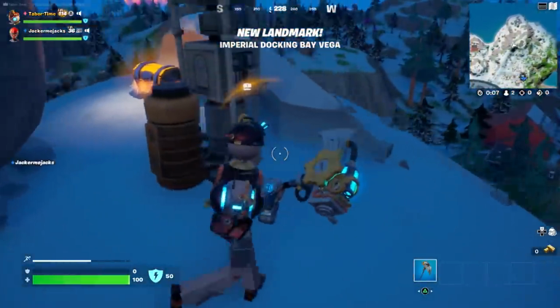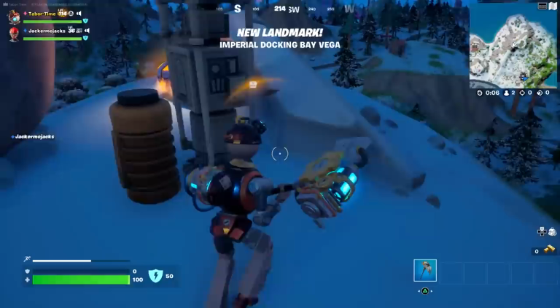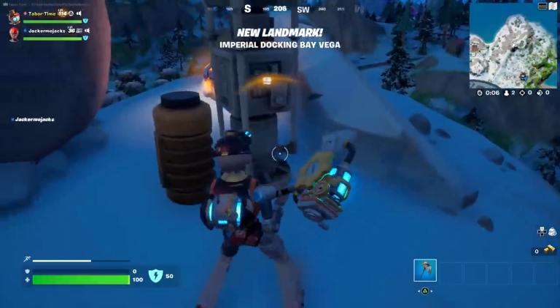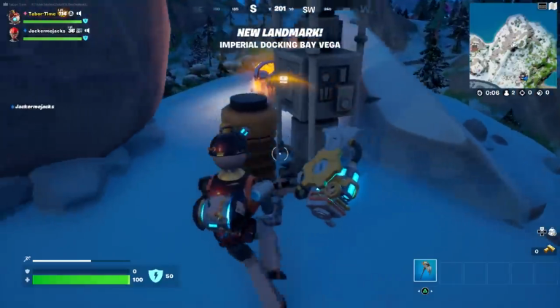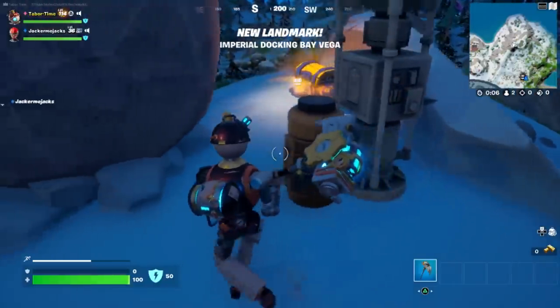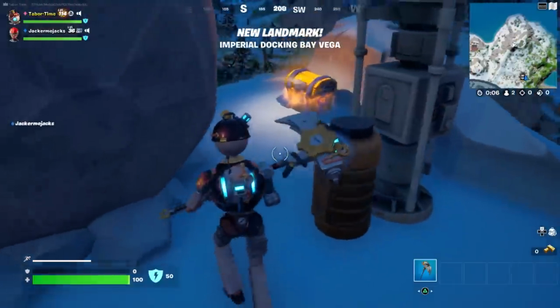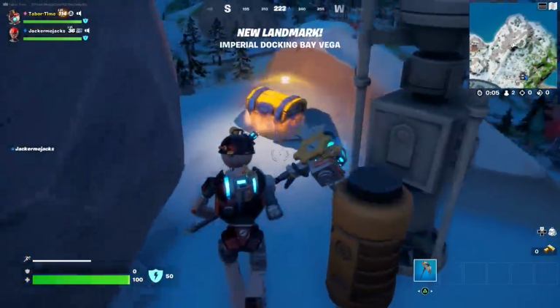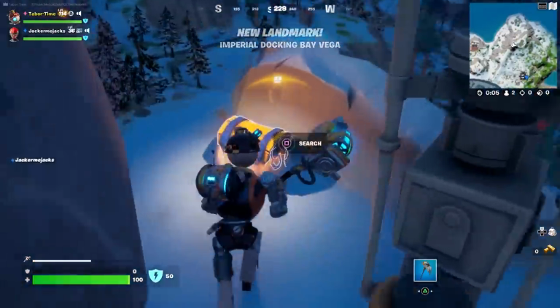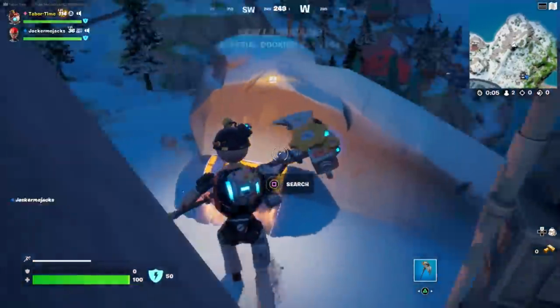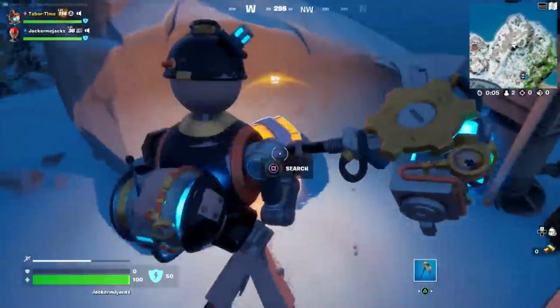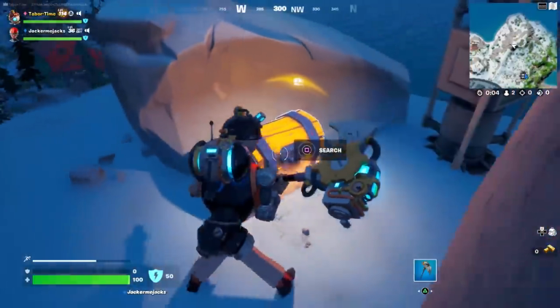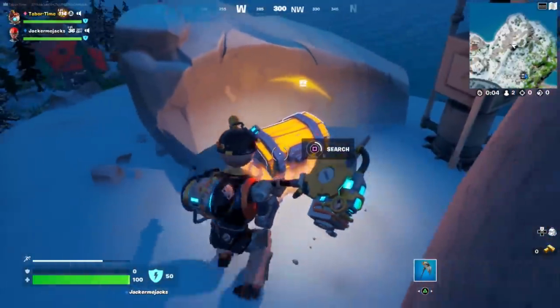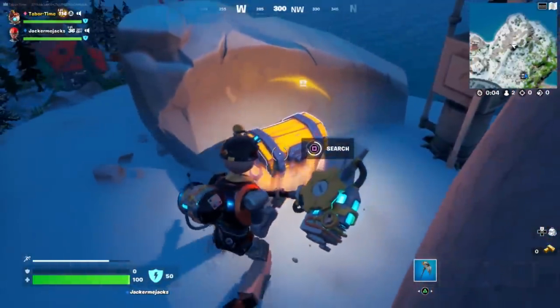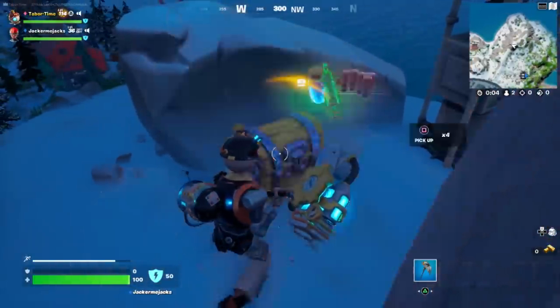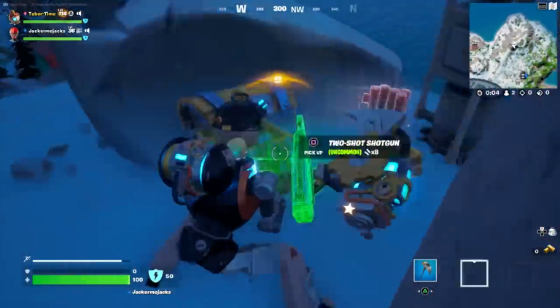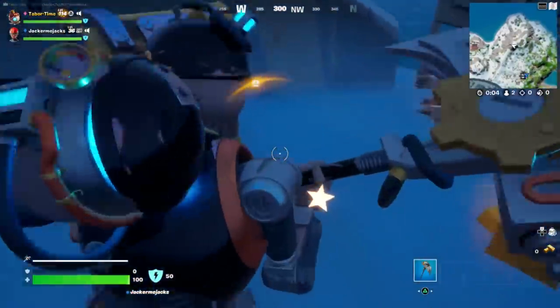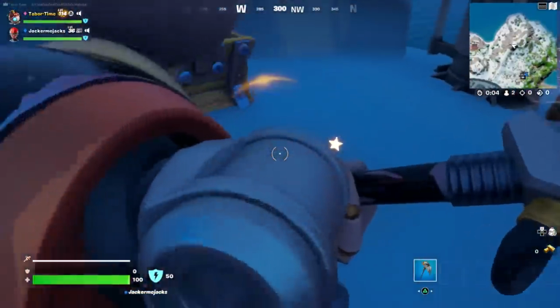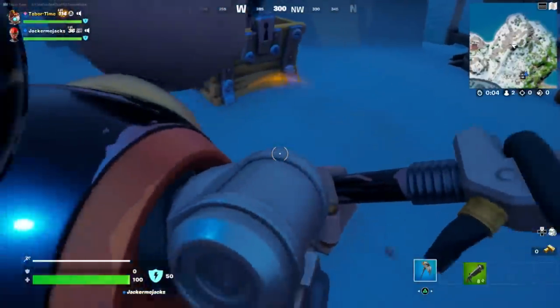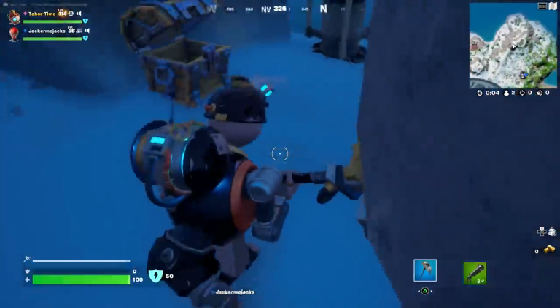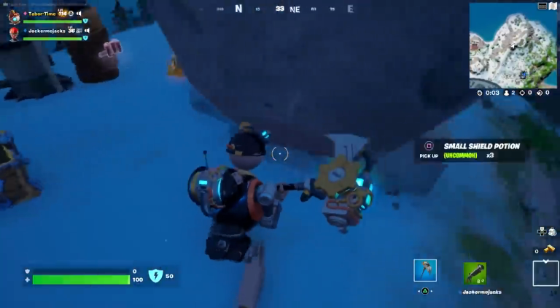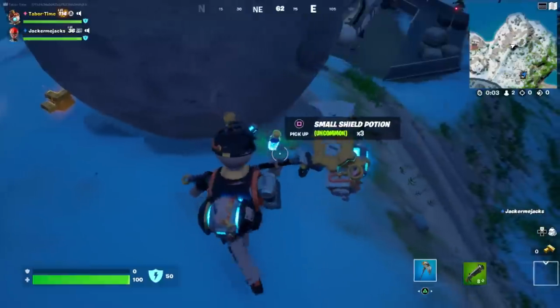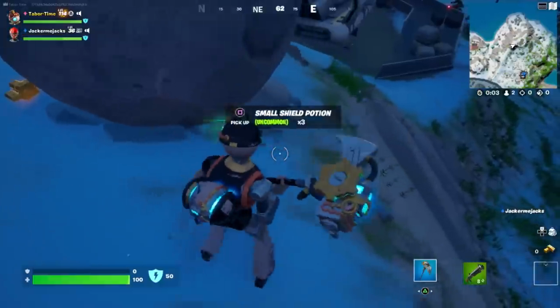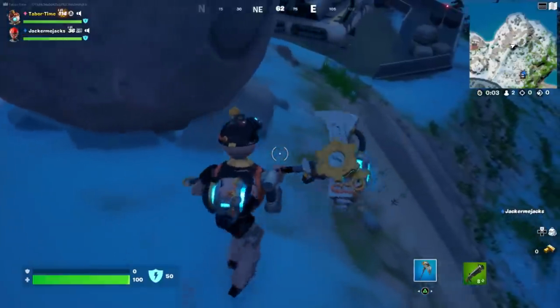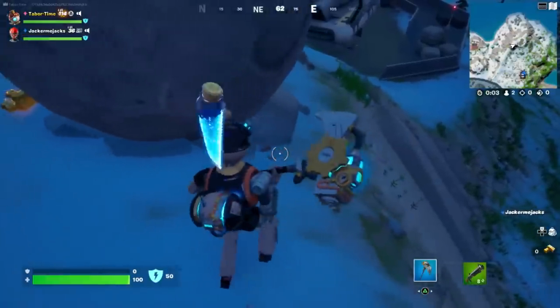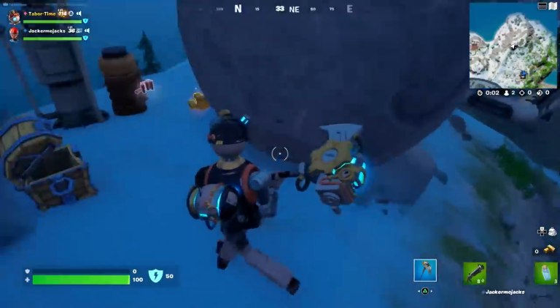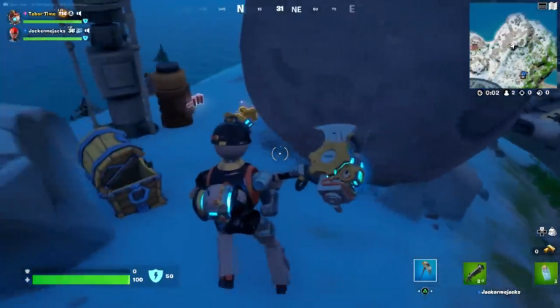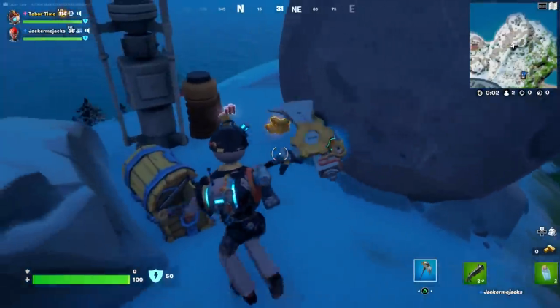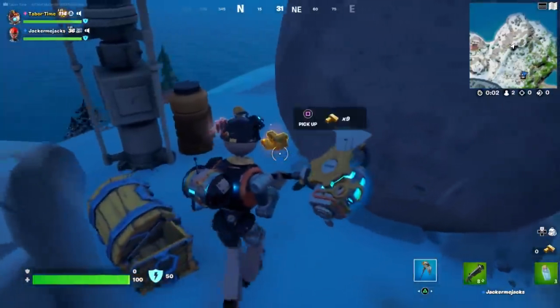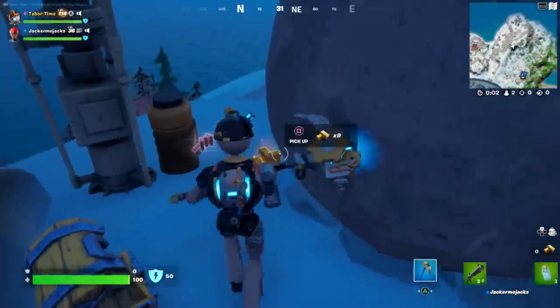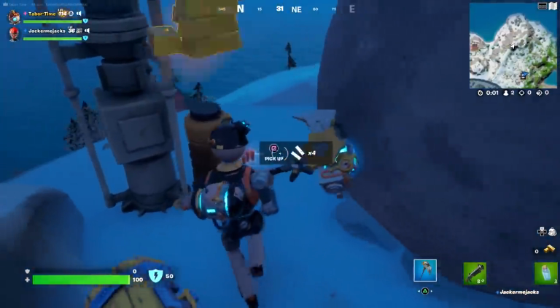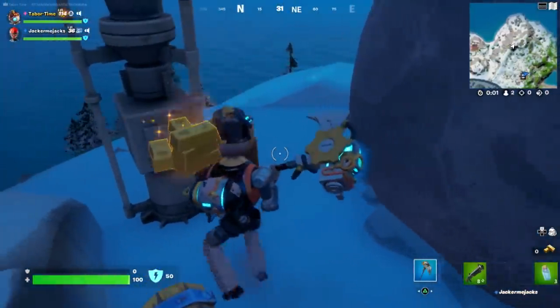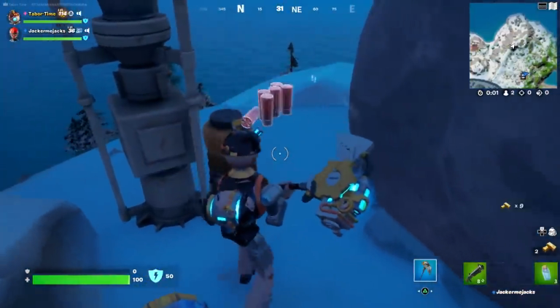The location is called the Imperial Docking Bay Vega — this one specifically is called Vega.